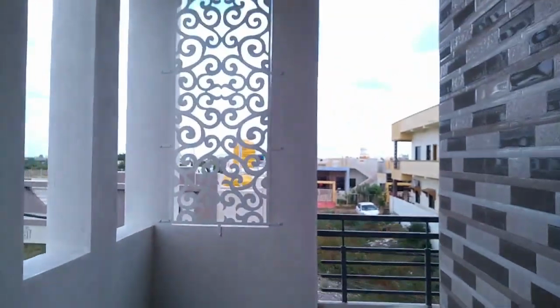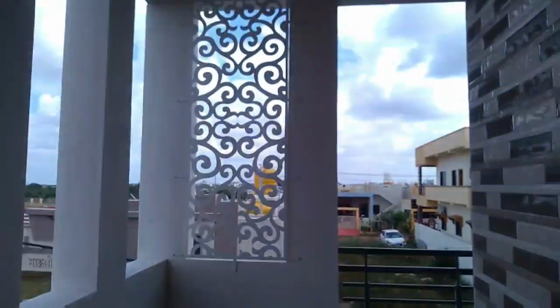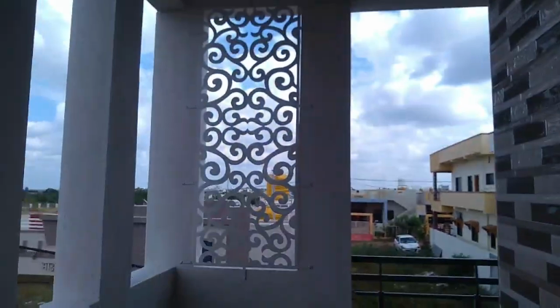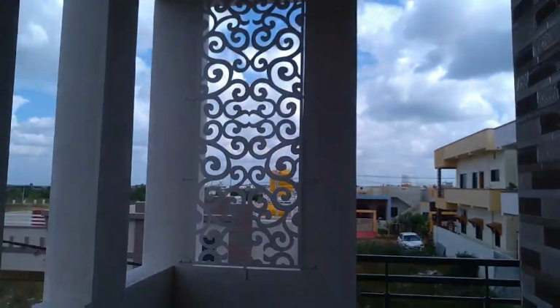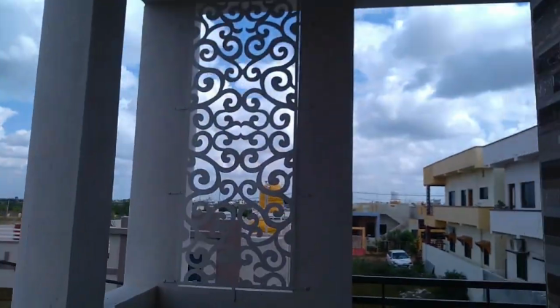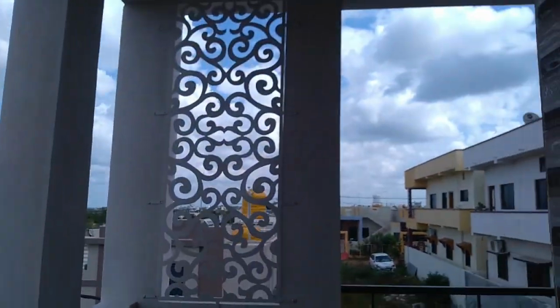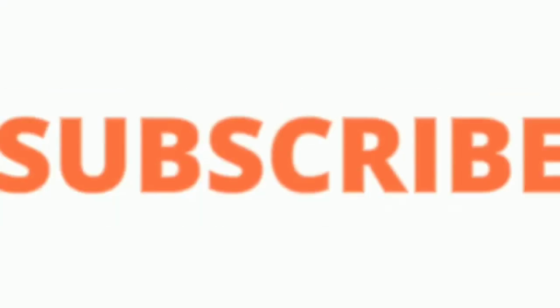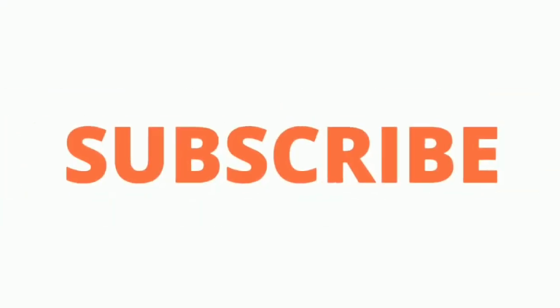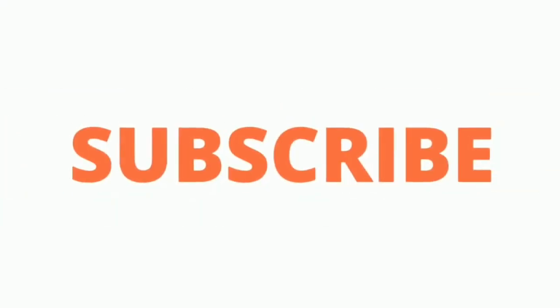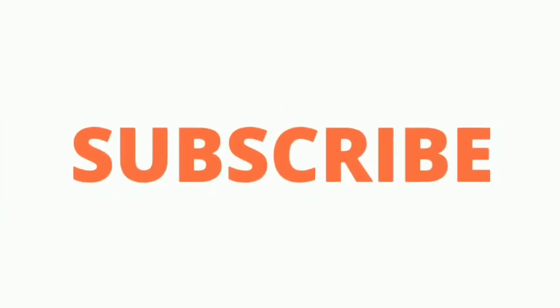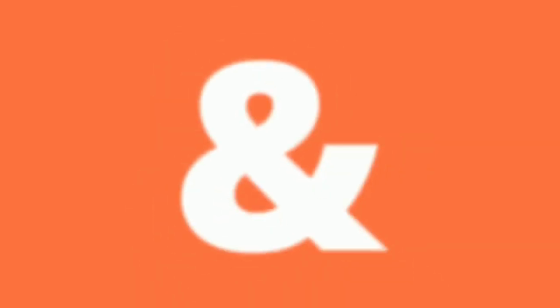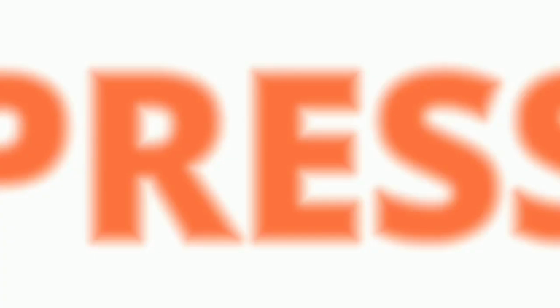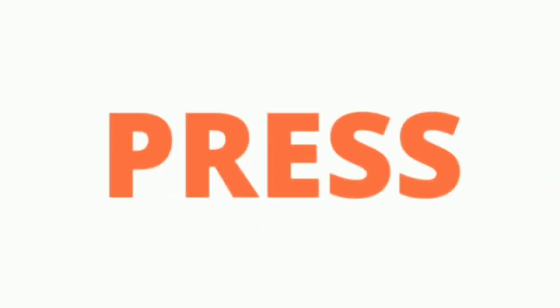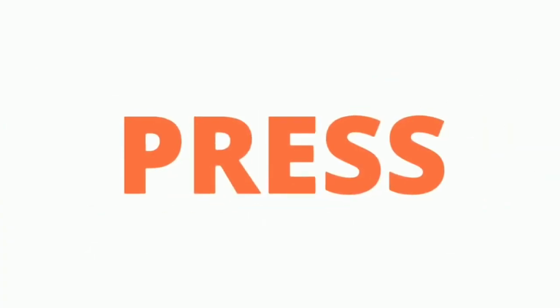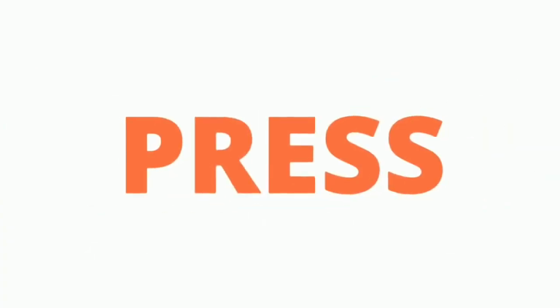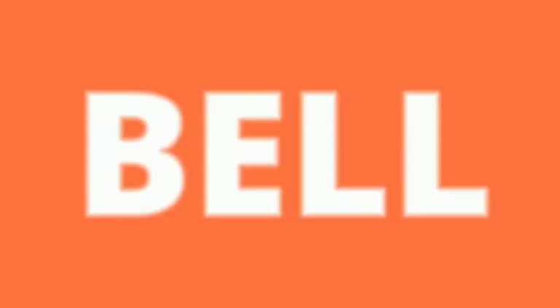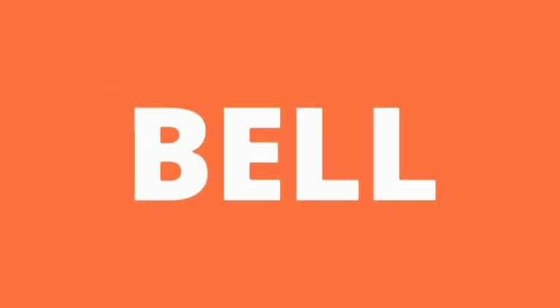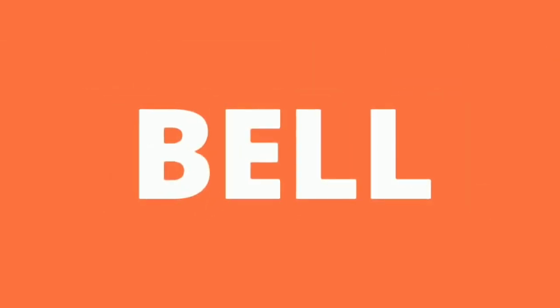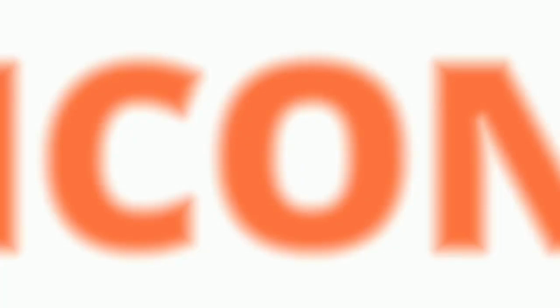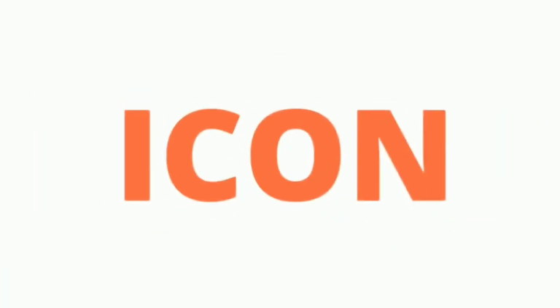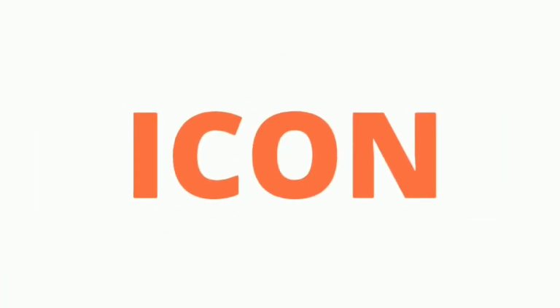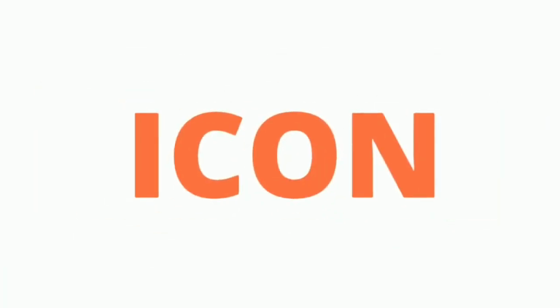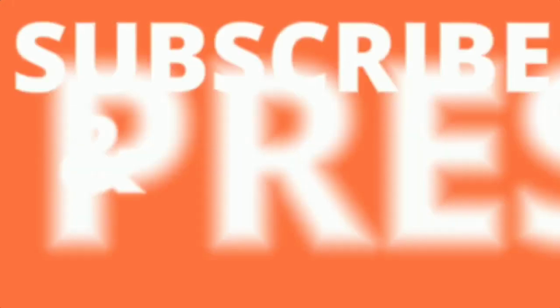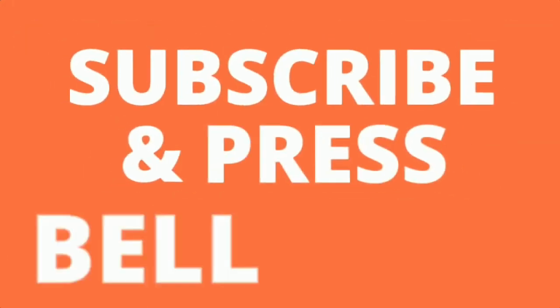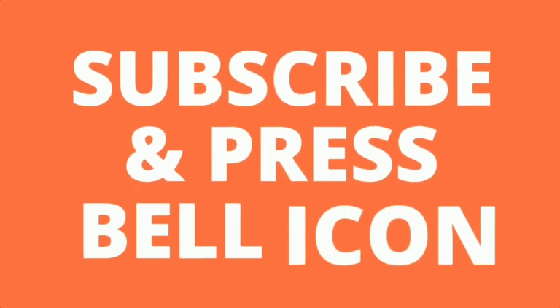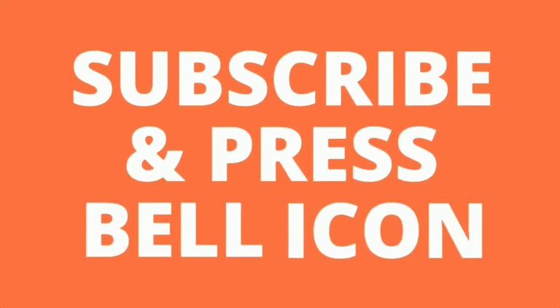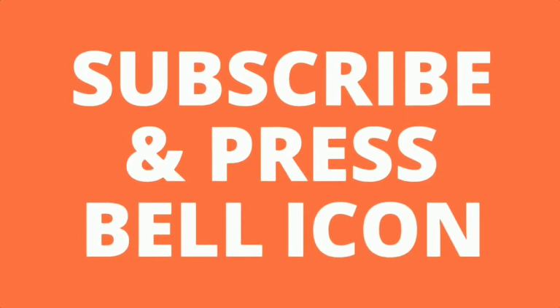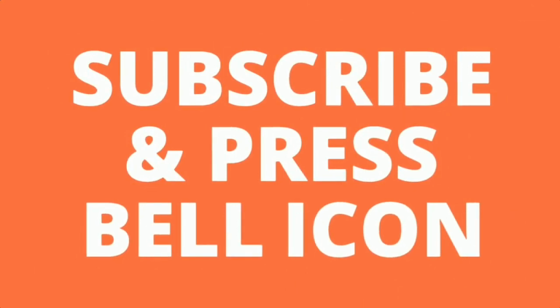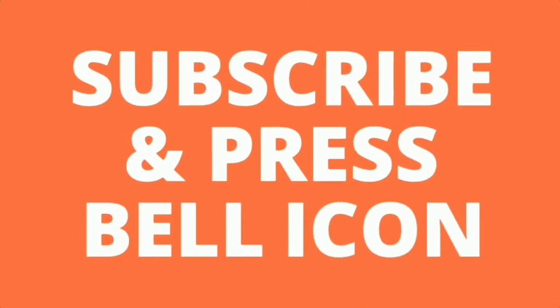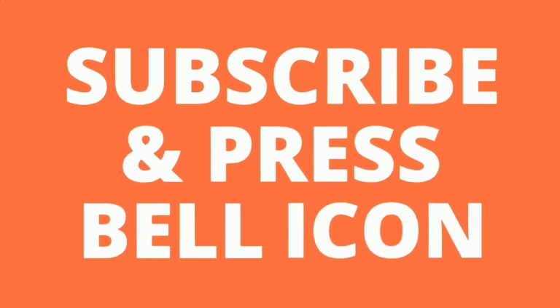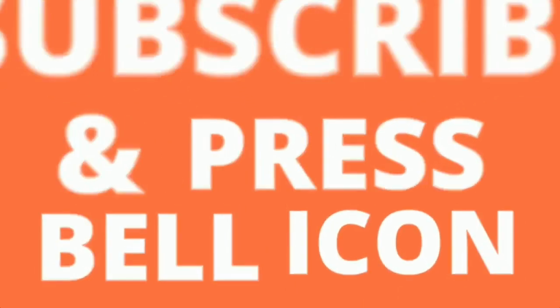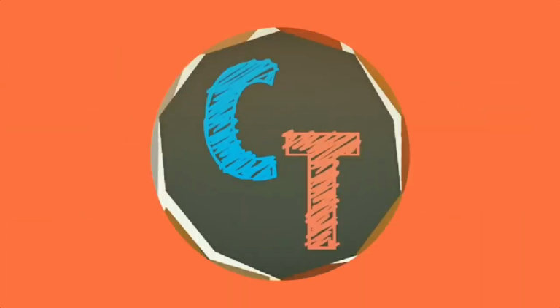Thank you. If you really liked the video, please subscribe and press the bell icon for updates. Thank you.